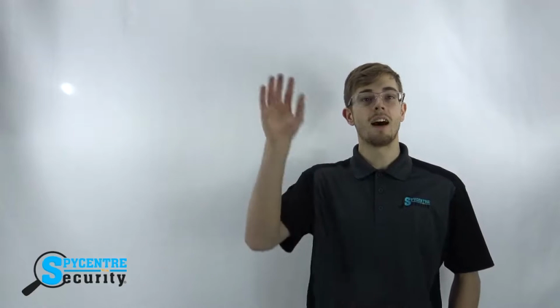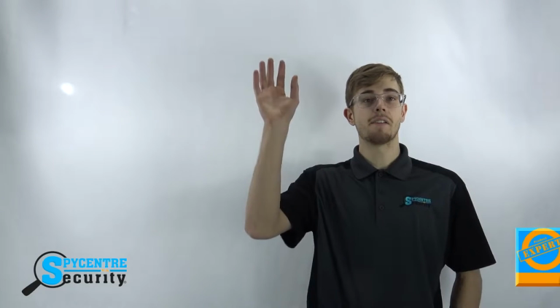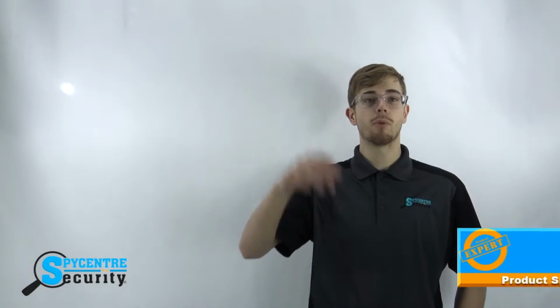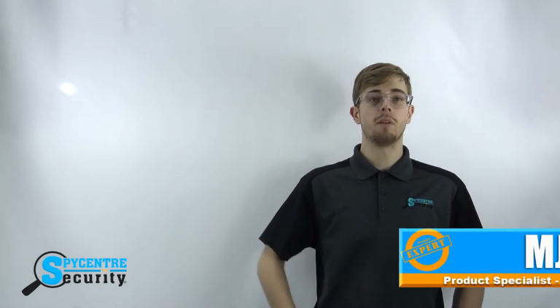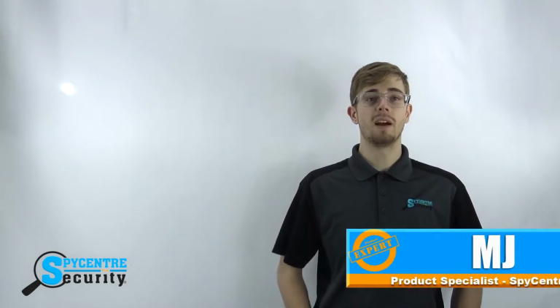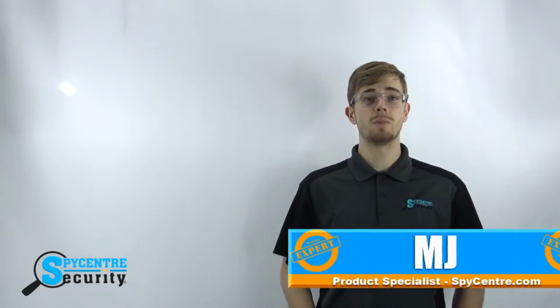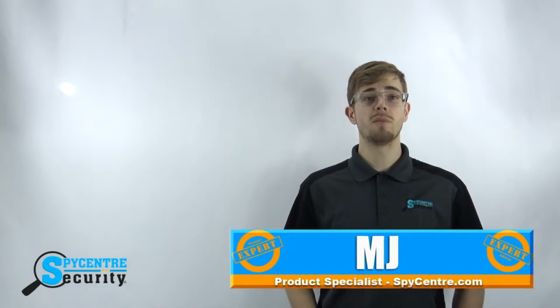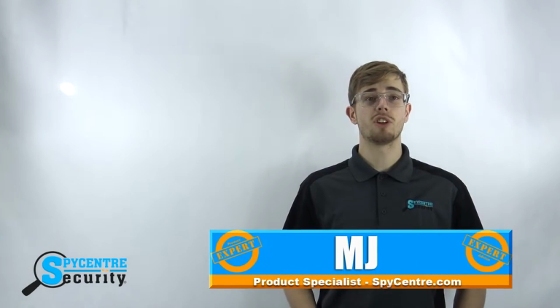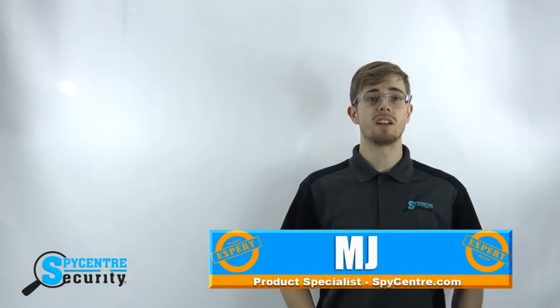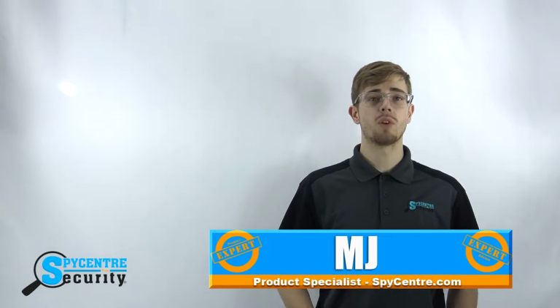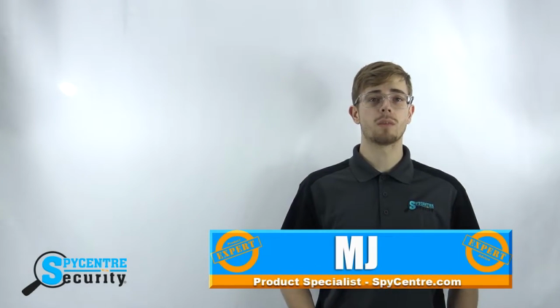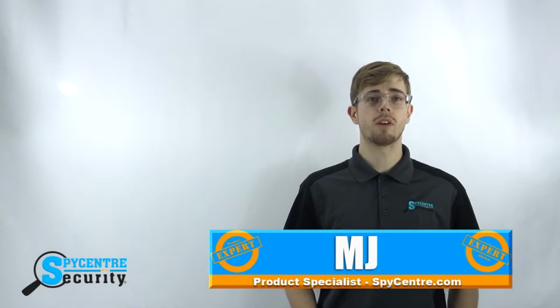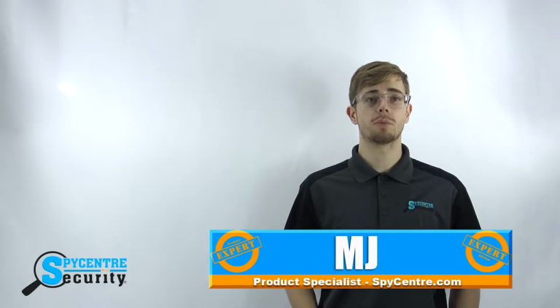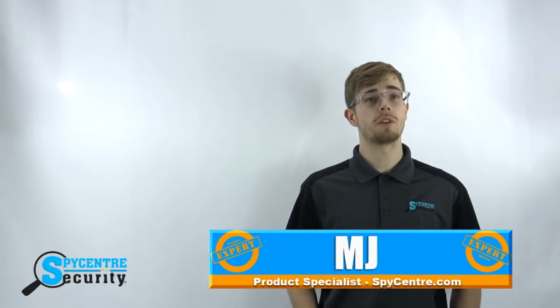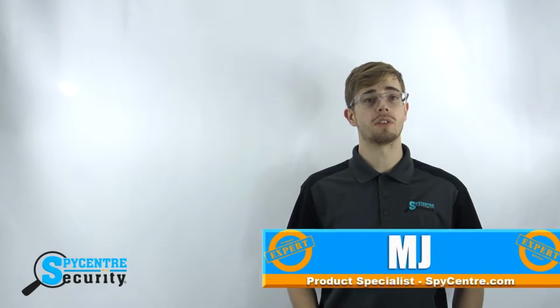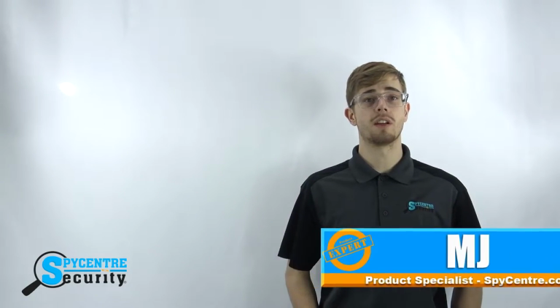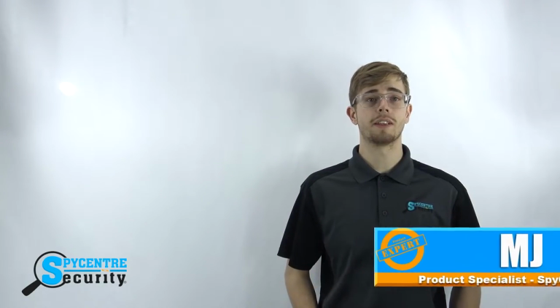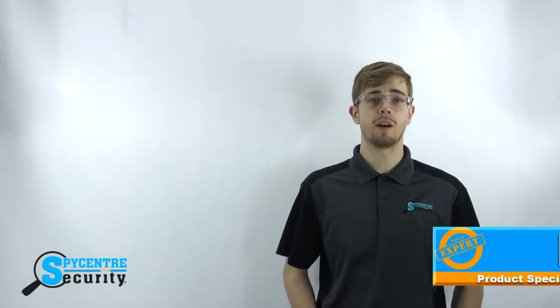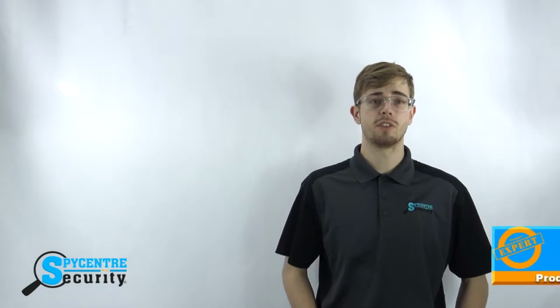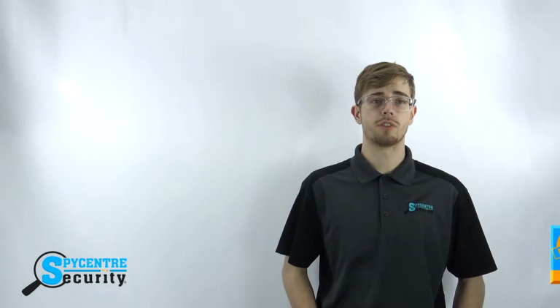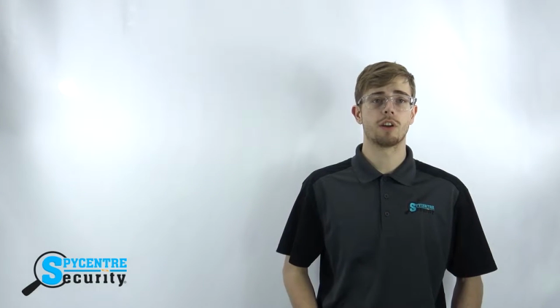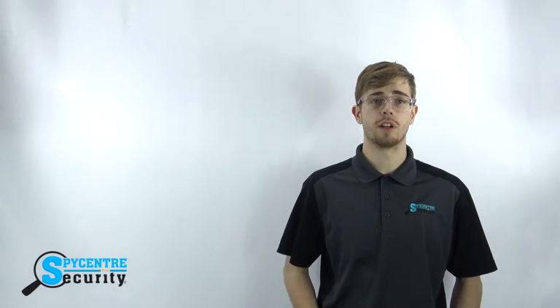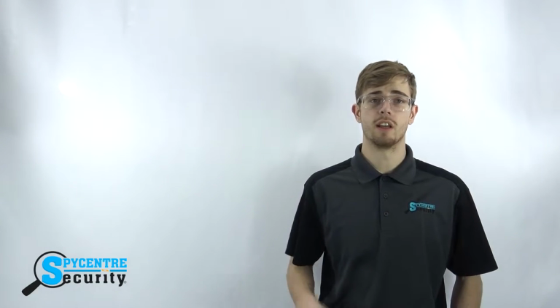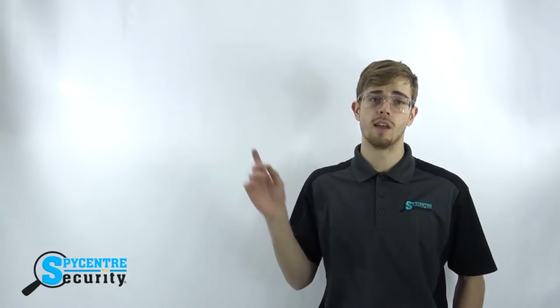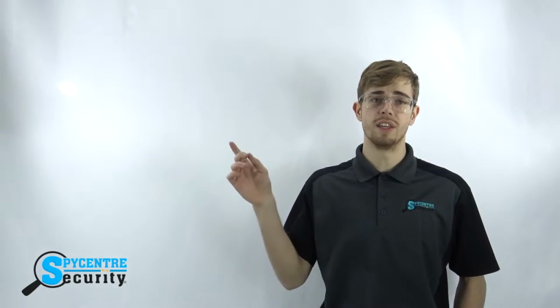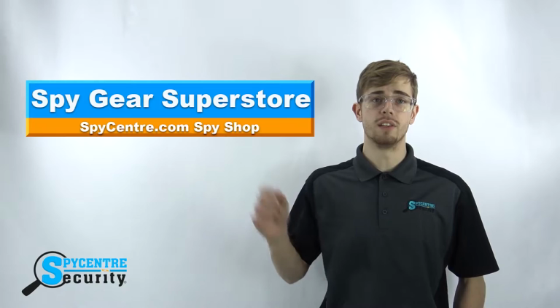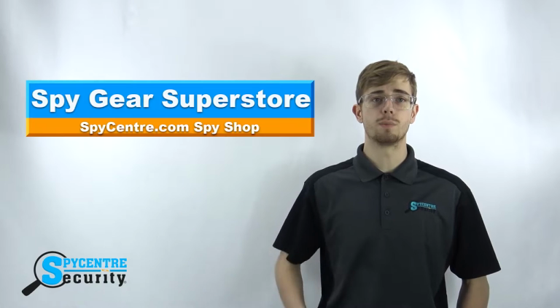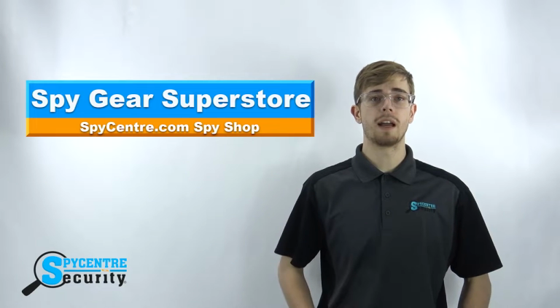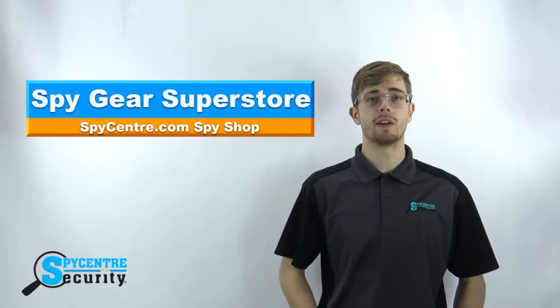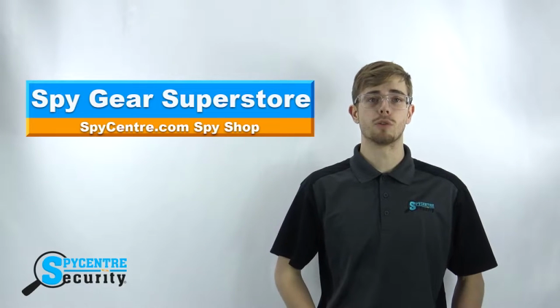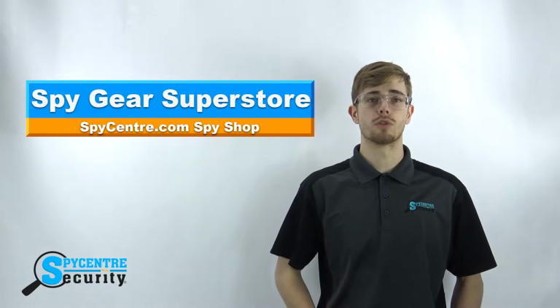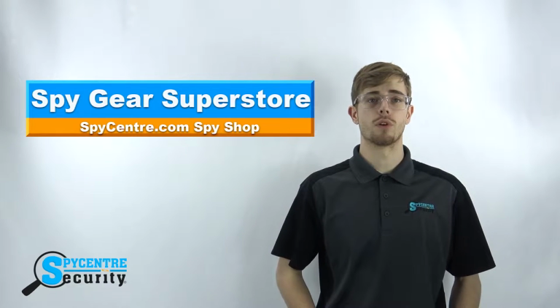Hi everyone, my name is MJ and I'm one of the product specialists here at Spy Center Security, the Spy Gear Superstore.